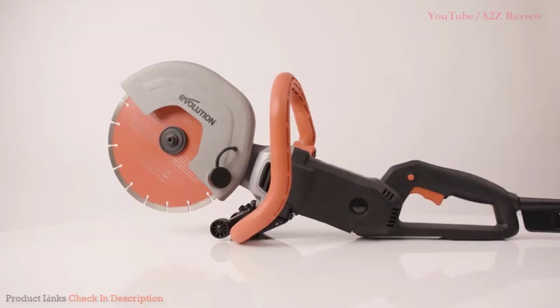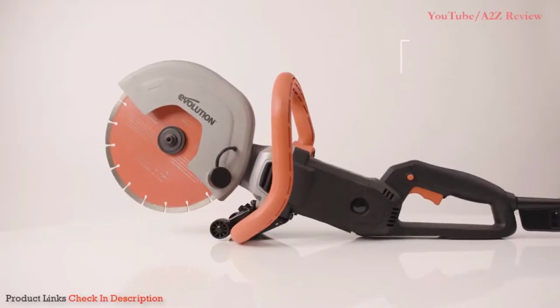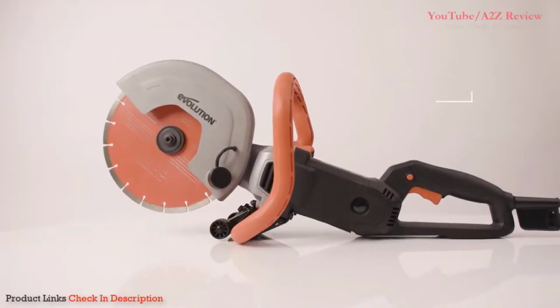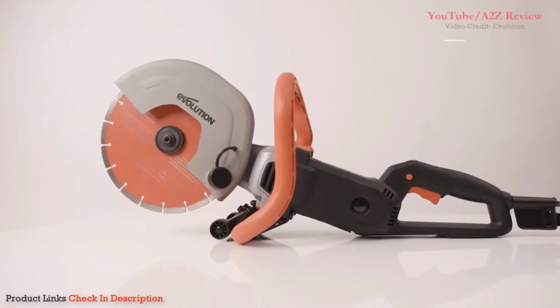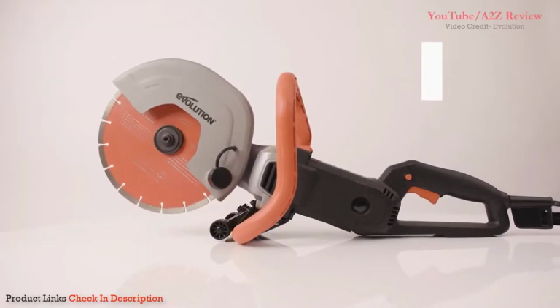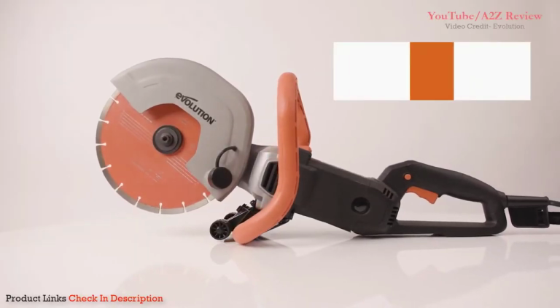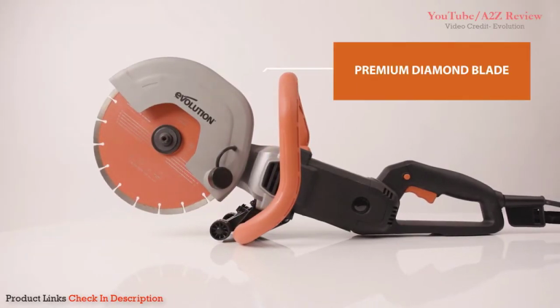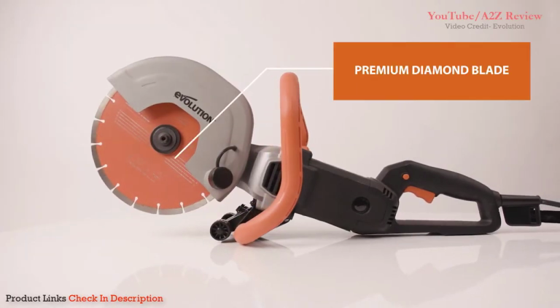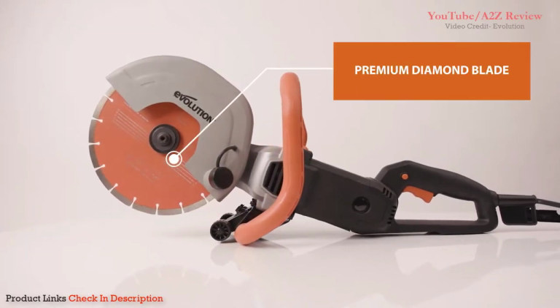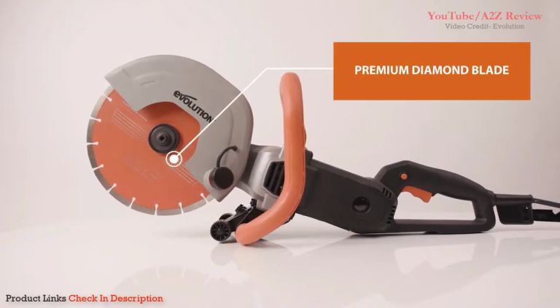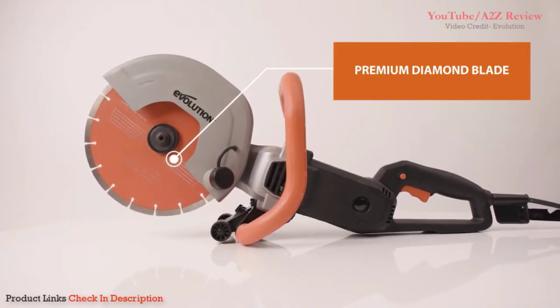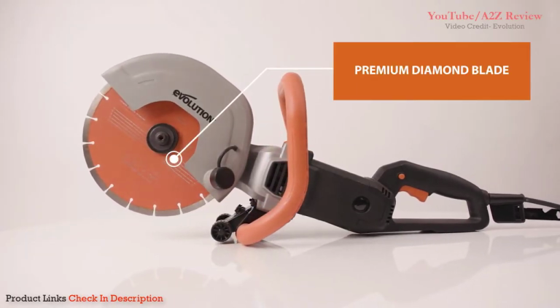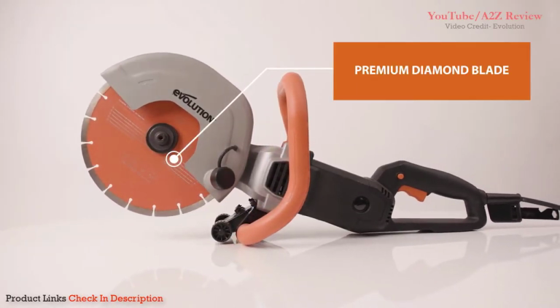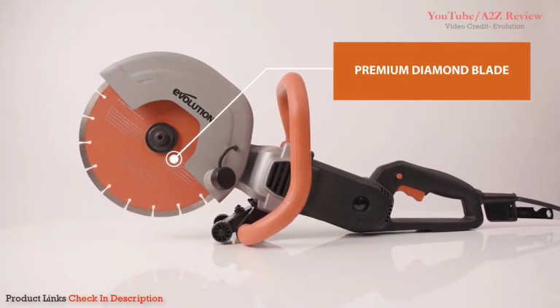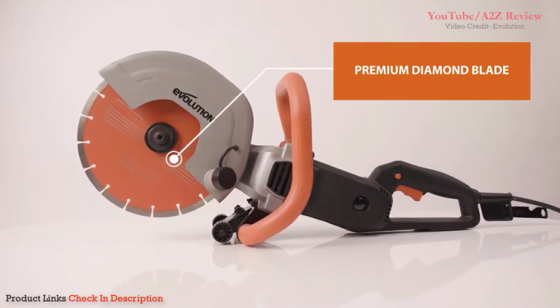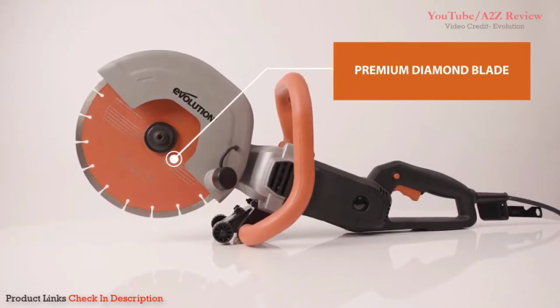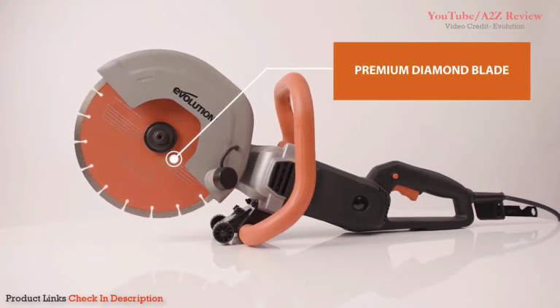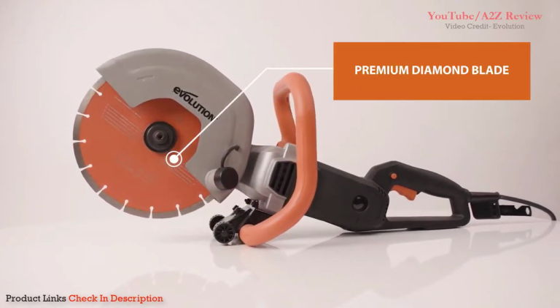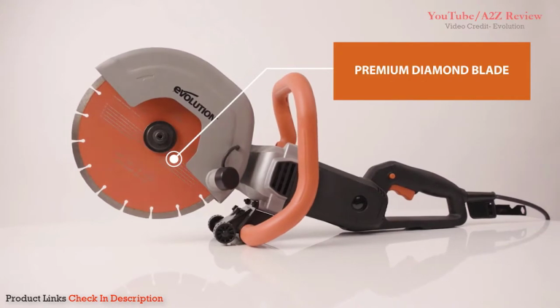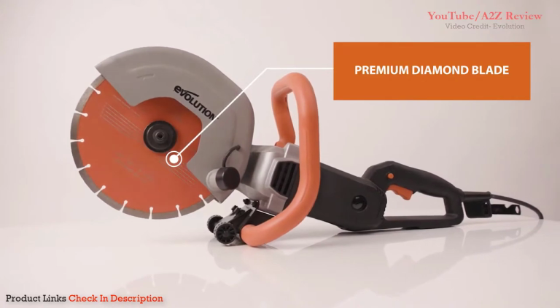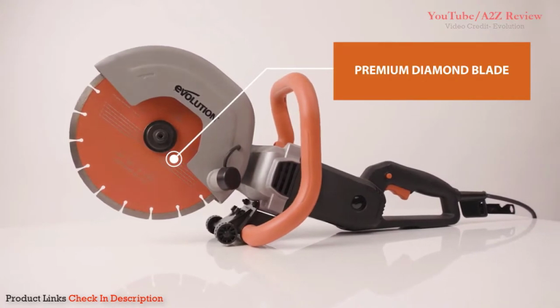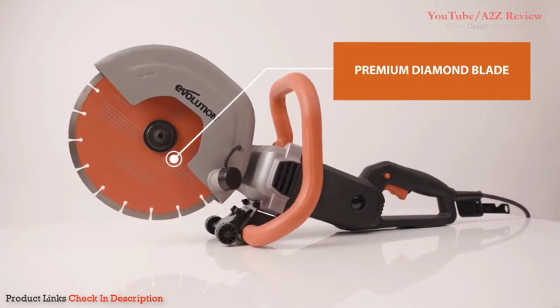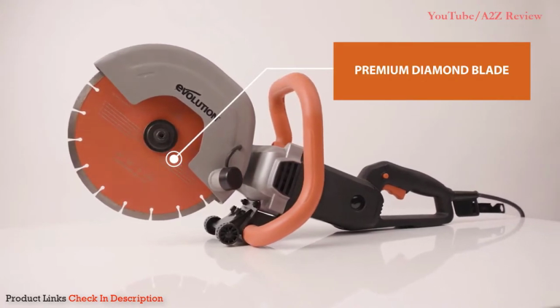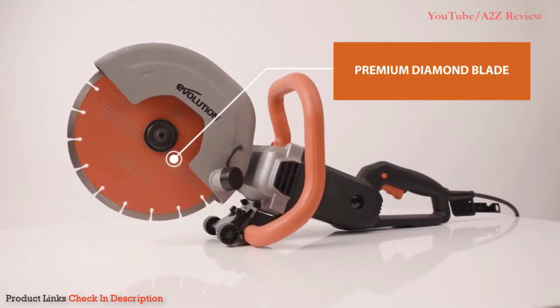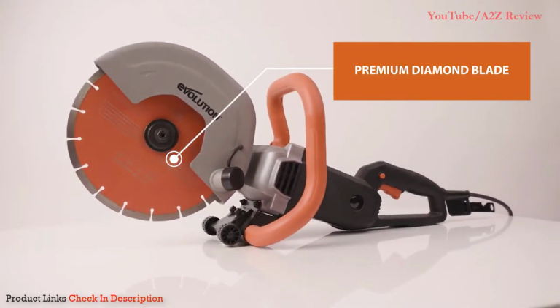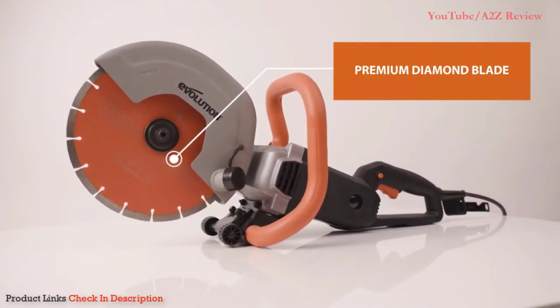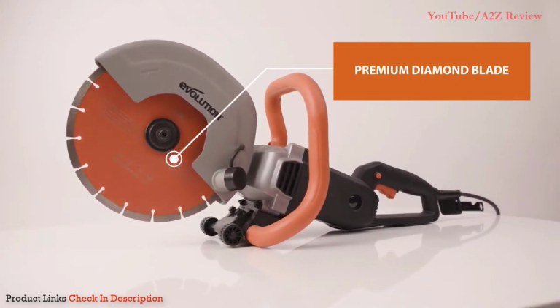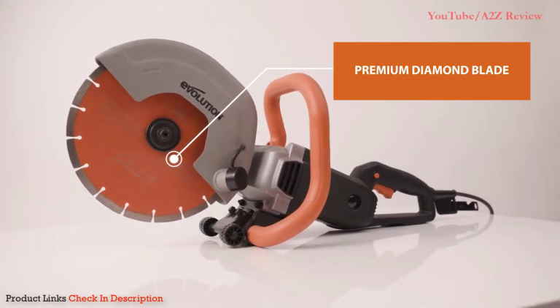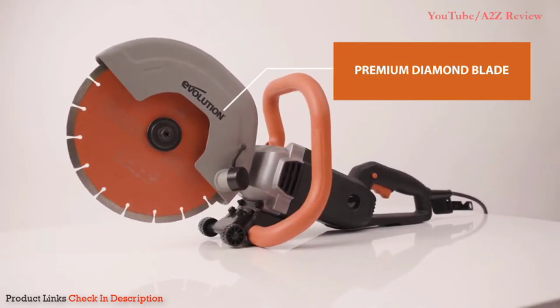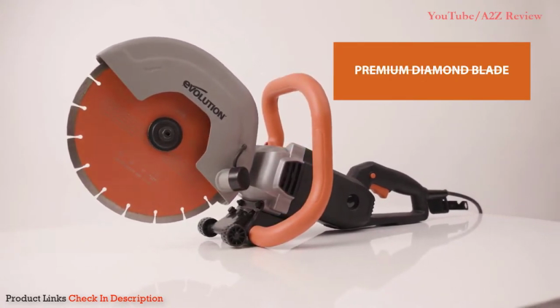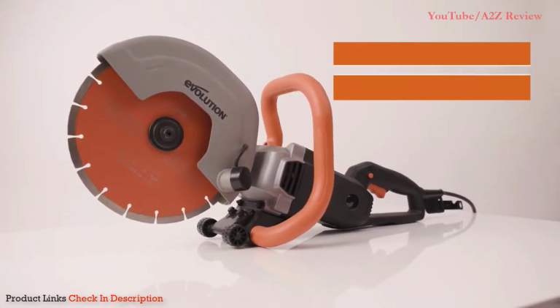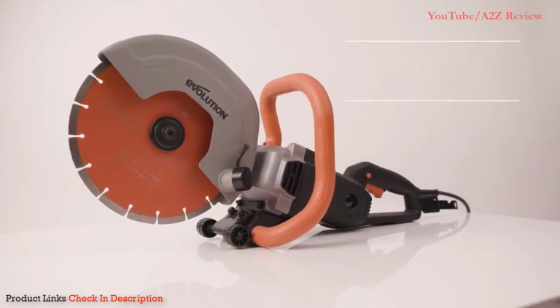There's a 255mm premium quality diamond blade supplied with the saw, allowing for efficient and clean cutting.